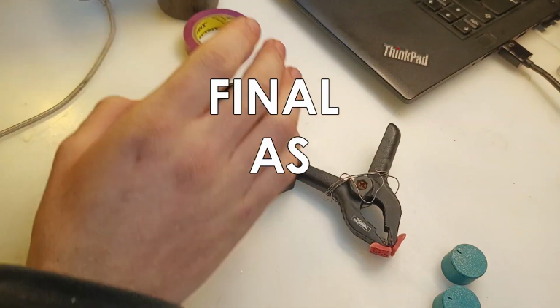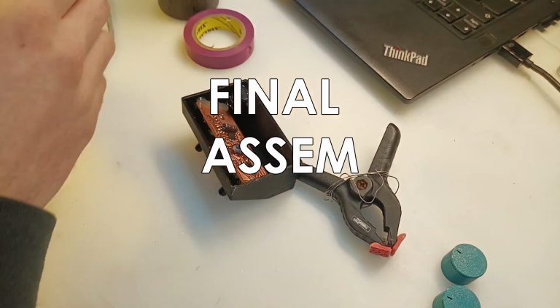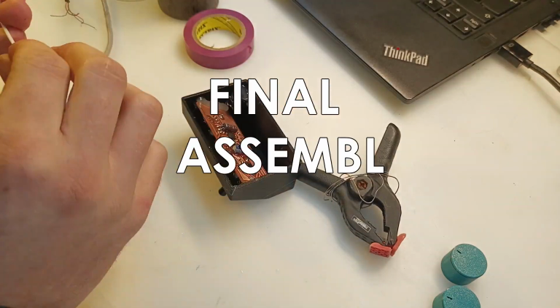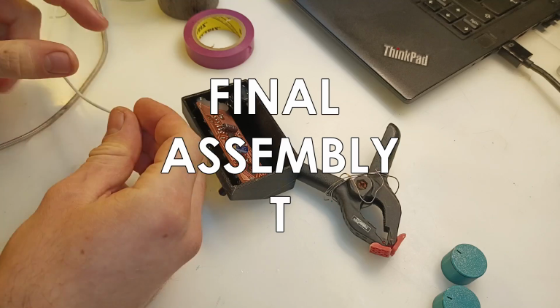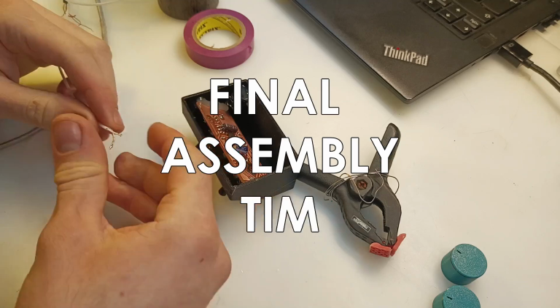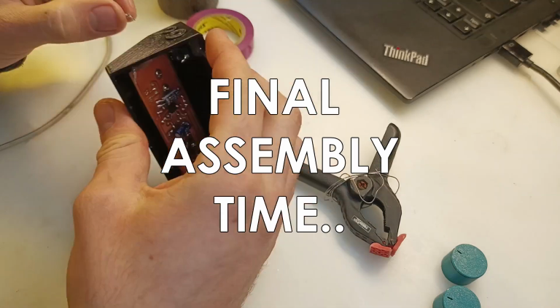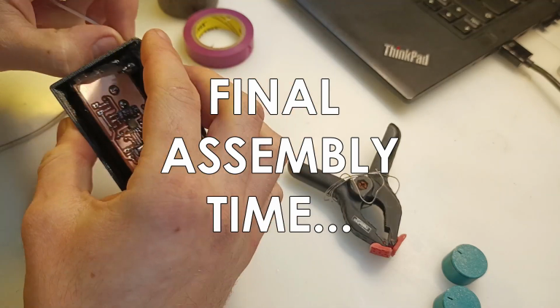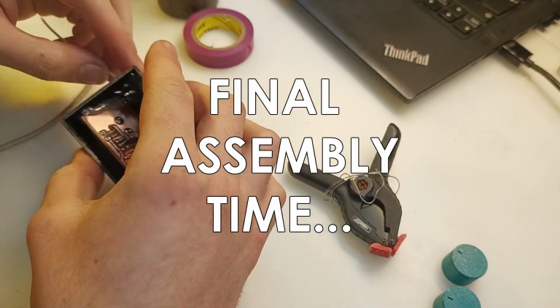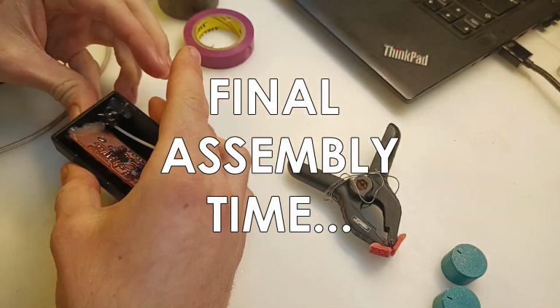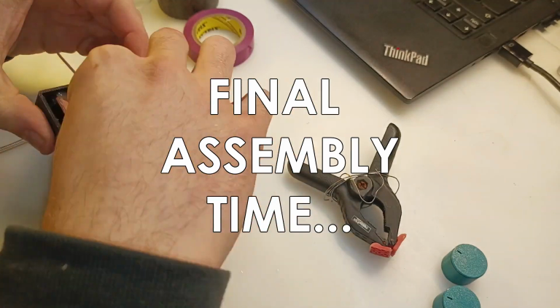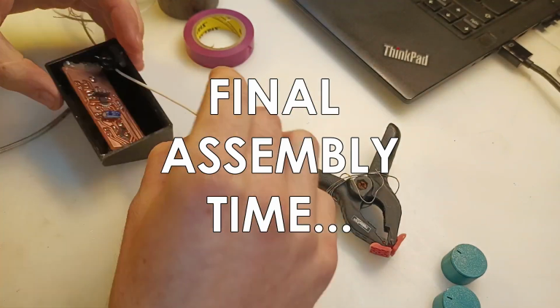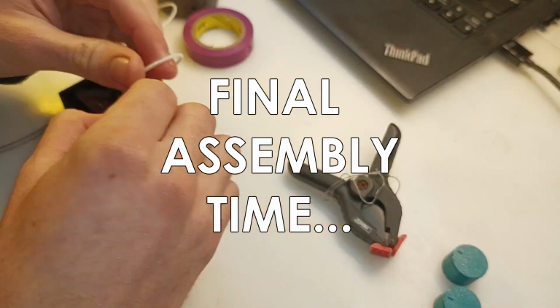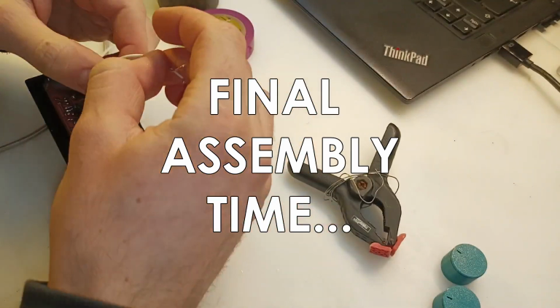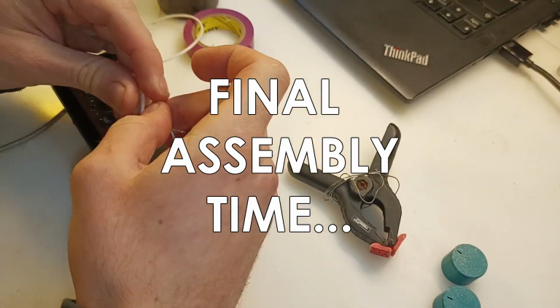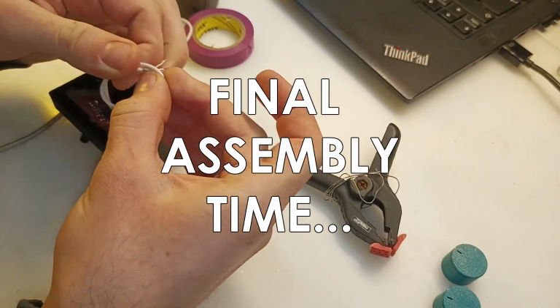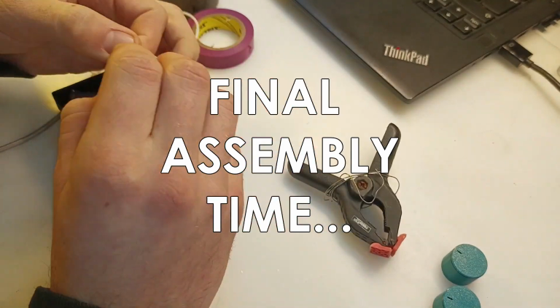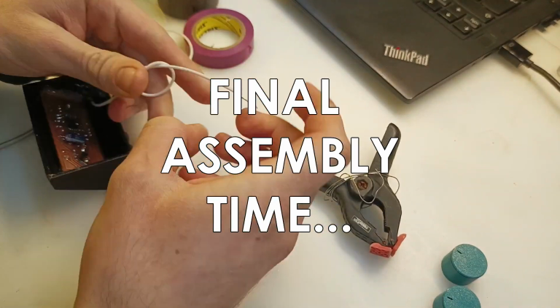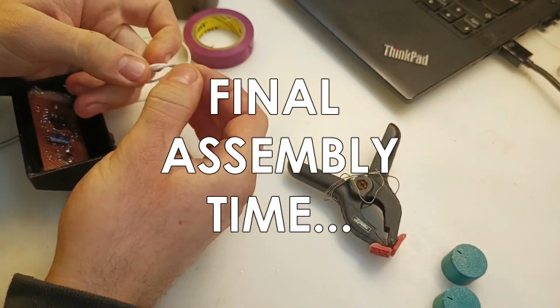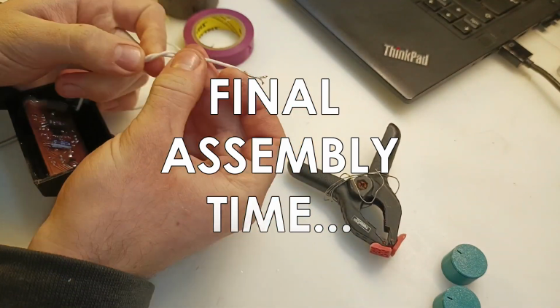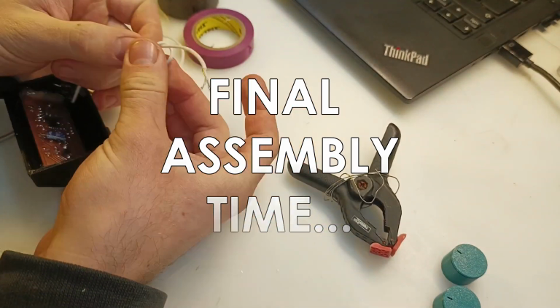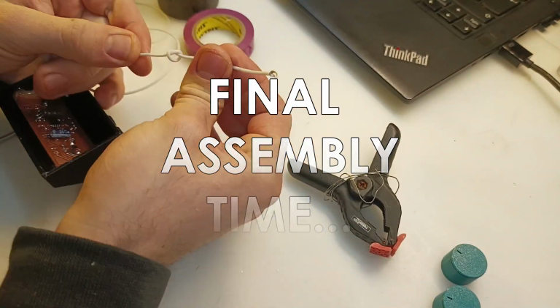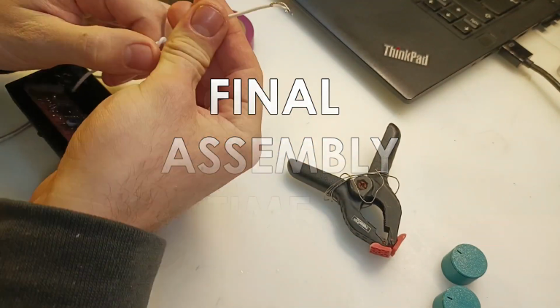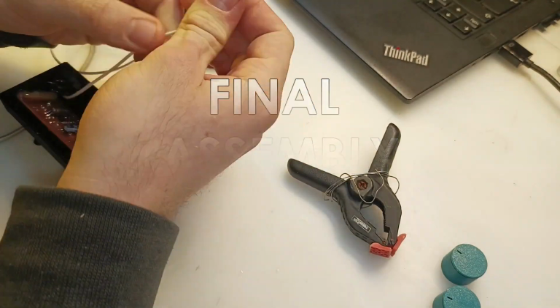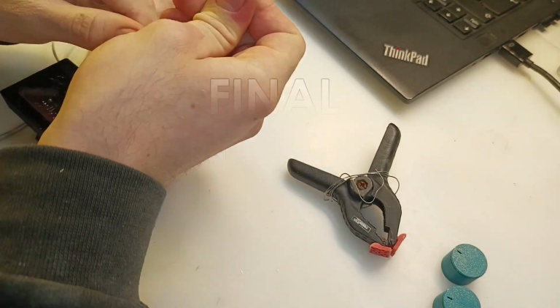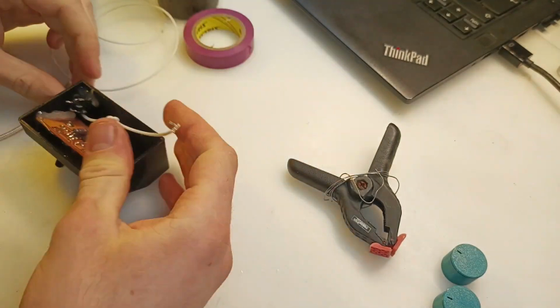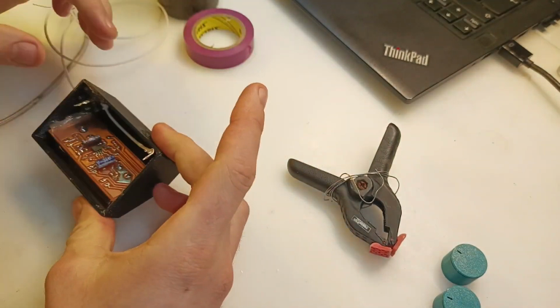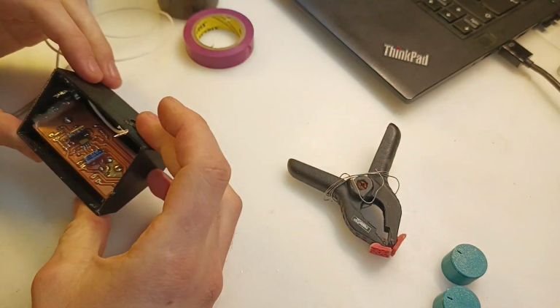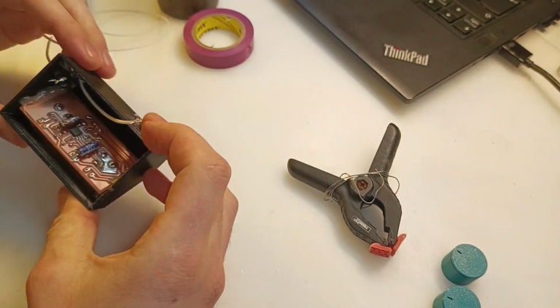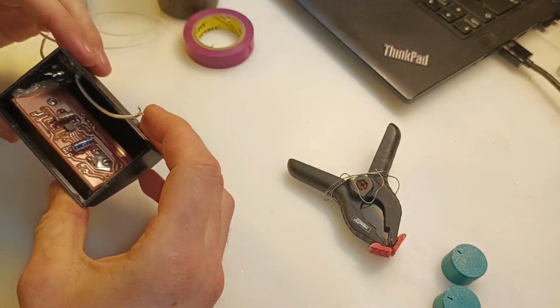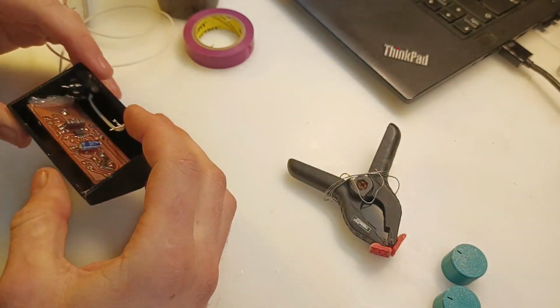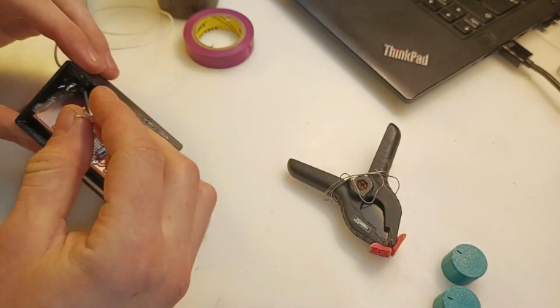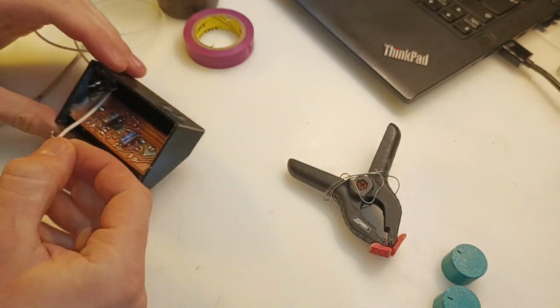Next I designed these basic knobs that I then printed in two colors. Now for the final assembly there is not much going on — just some soldering, gluing and heat shrink tube applying.